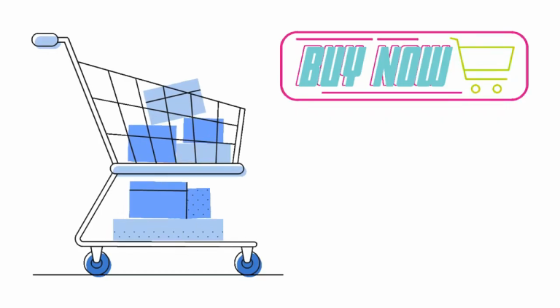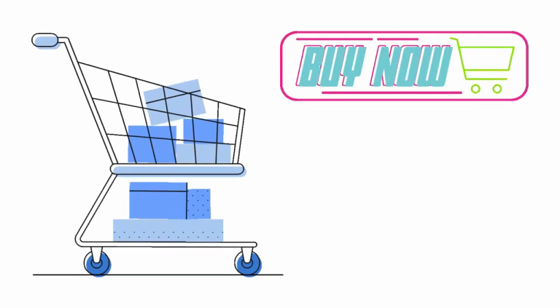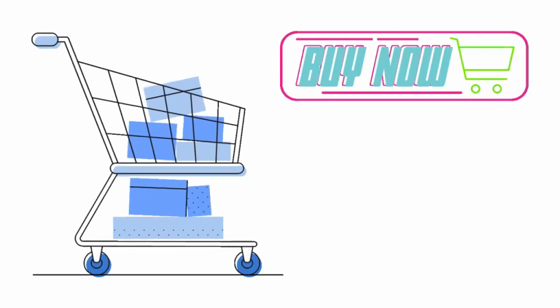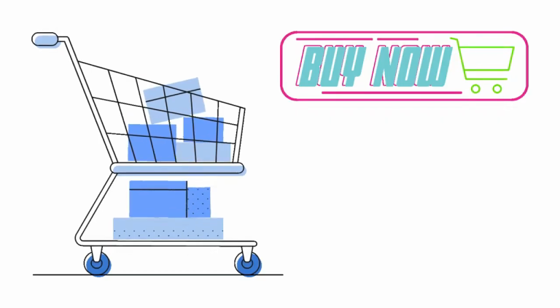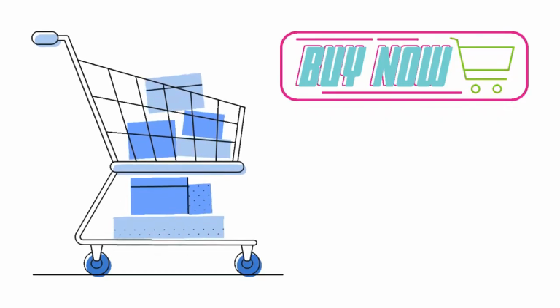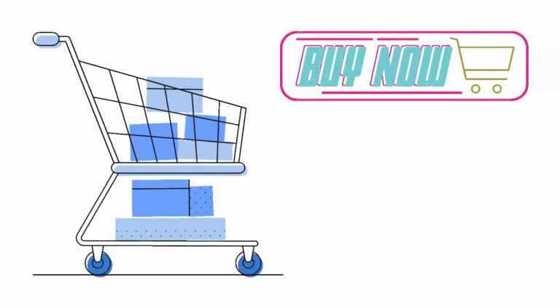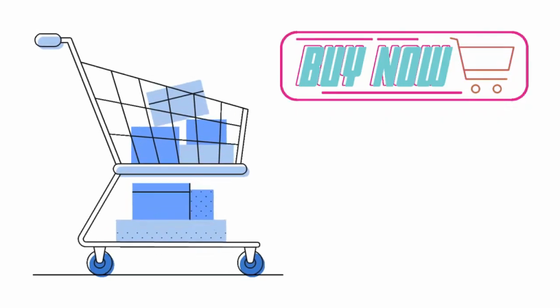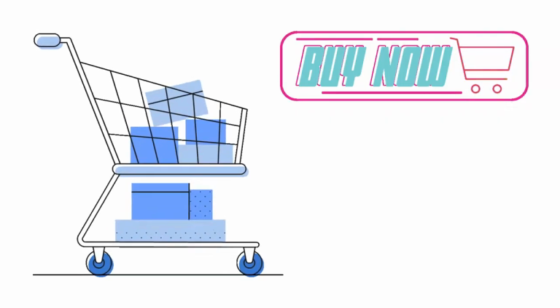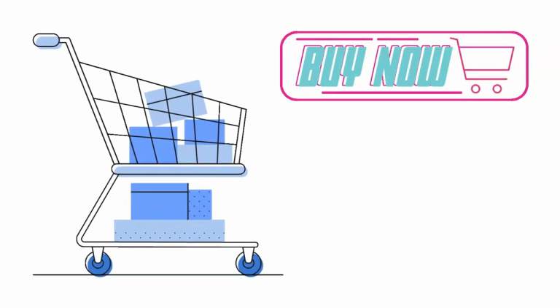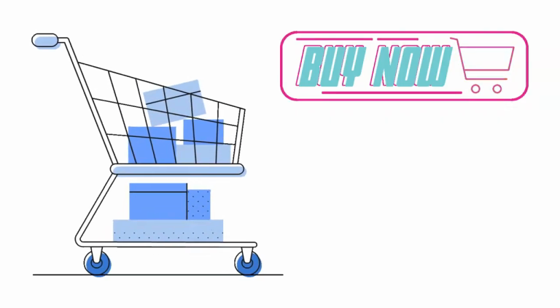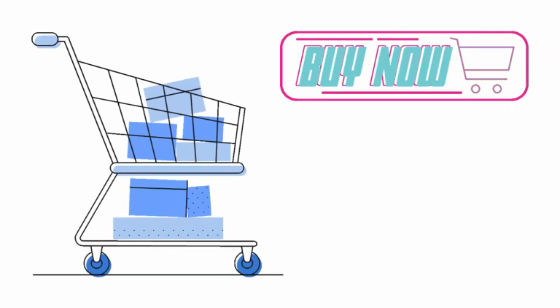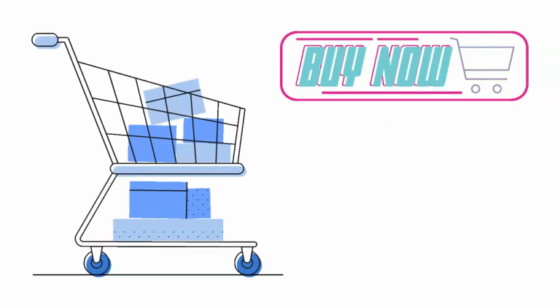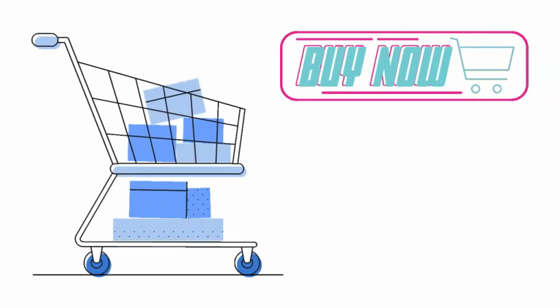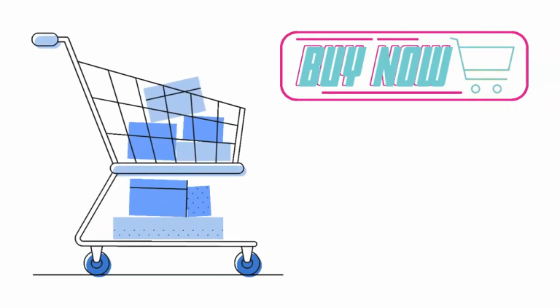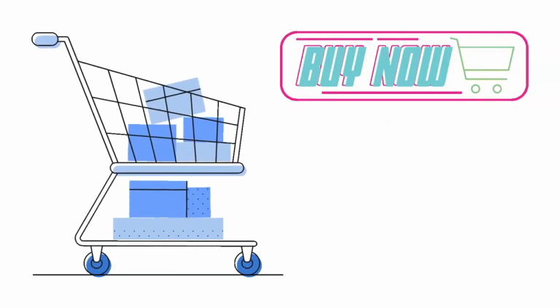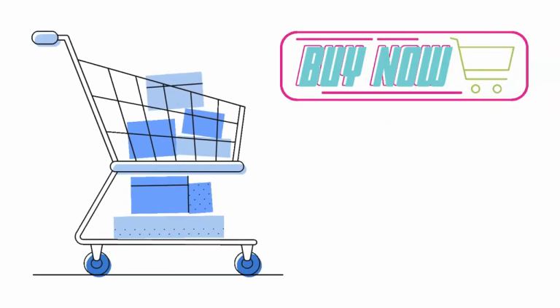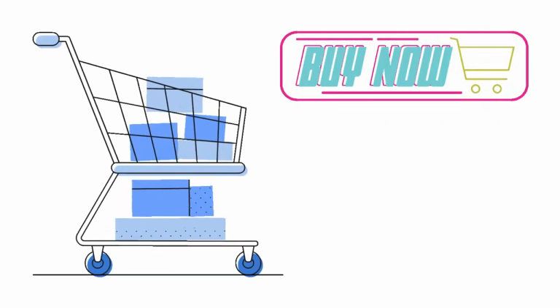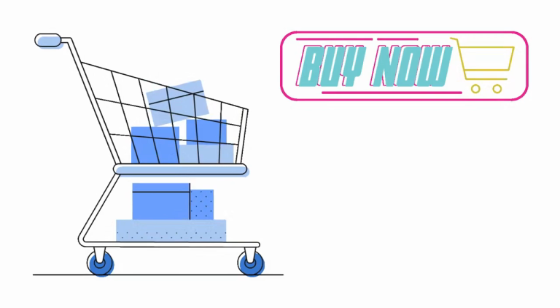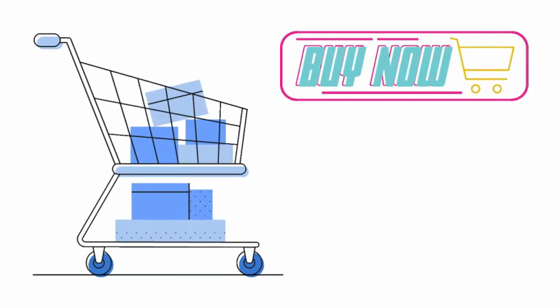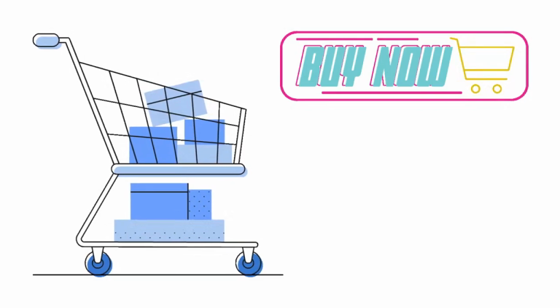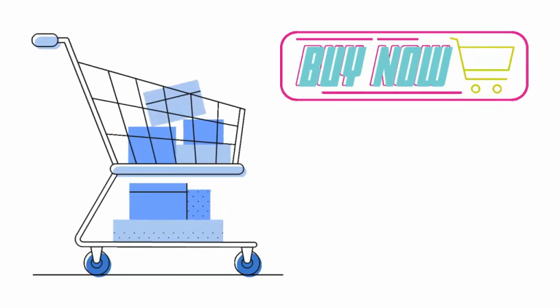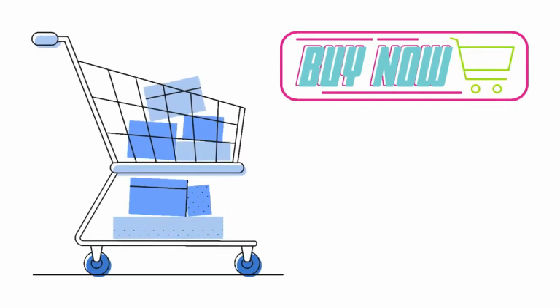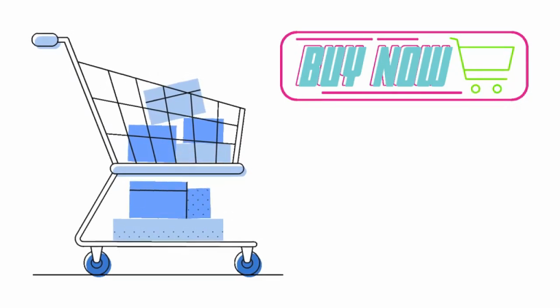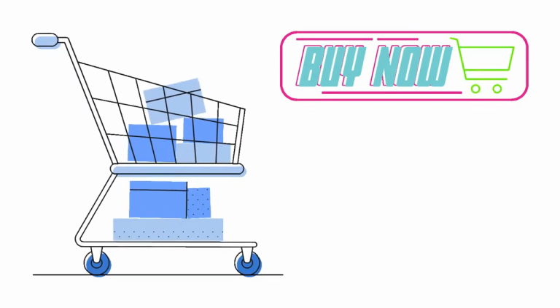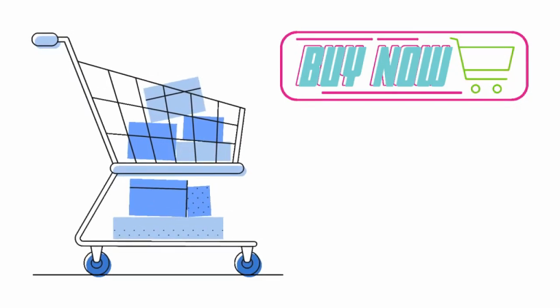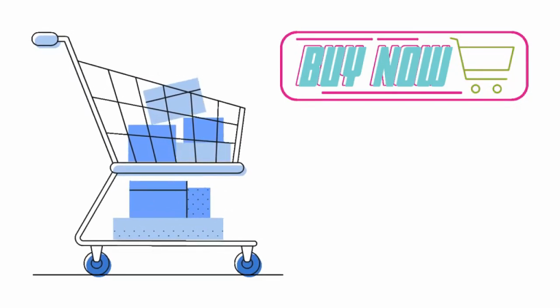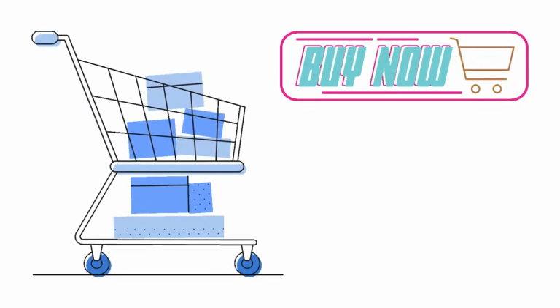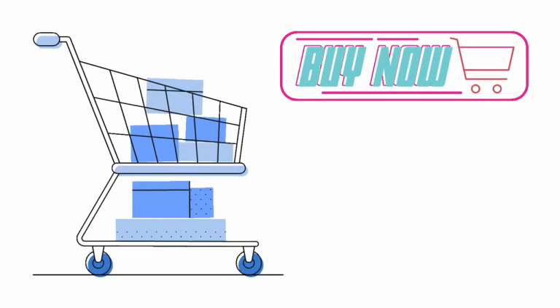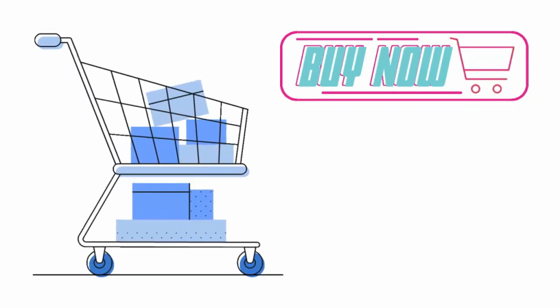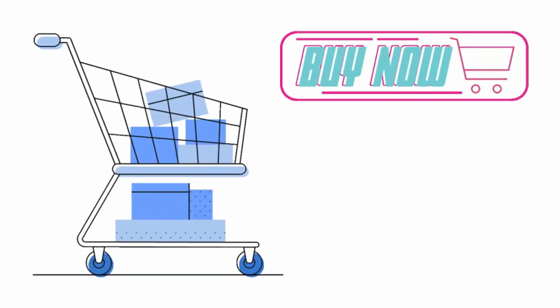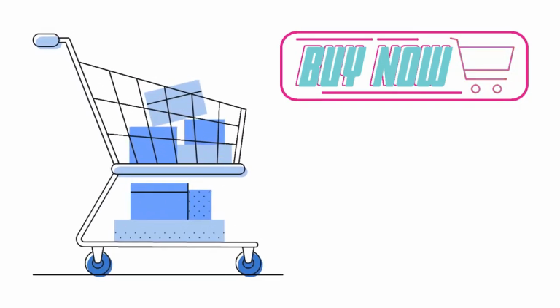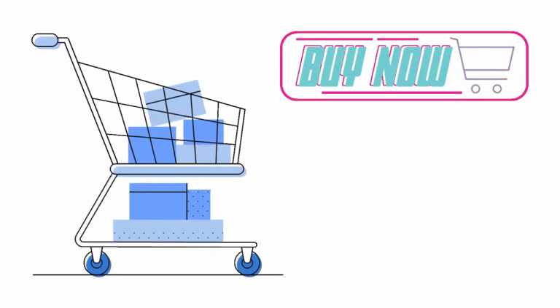If you'd like to buy any of these products, please check out the links in the description below.